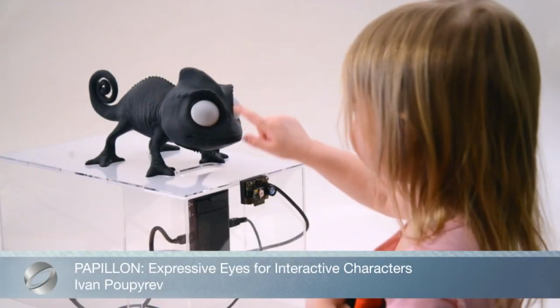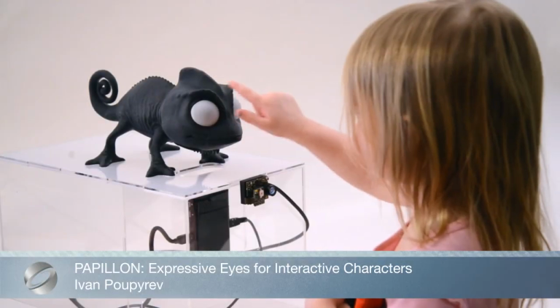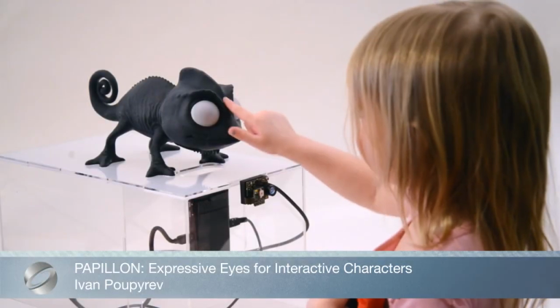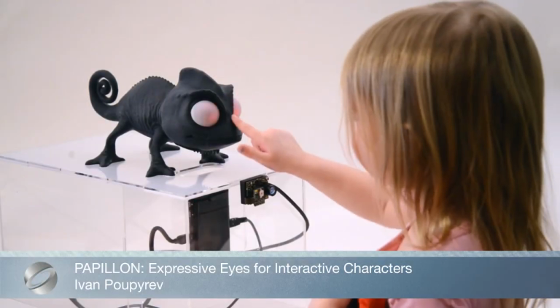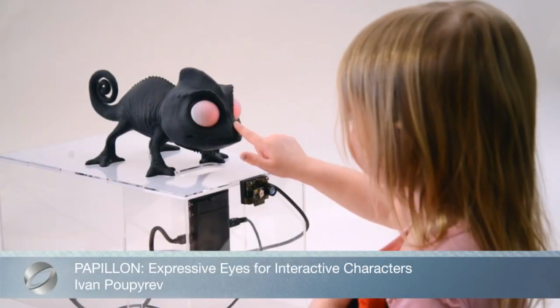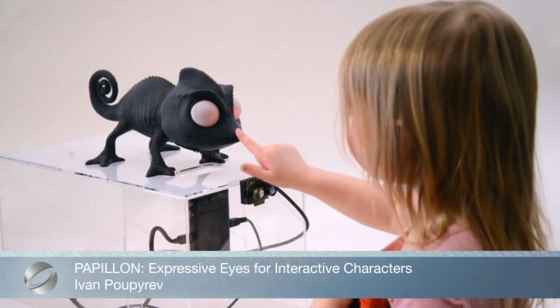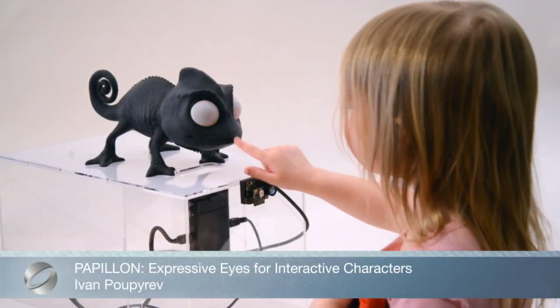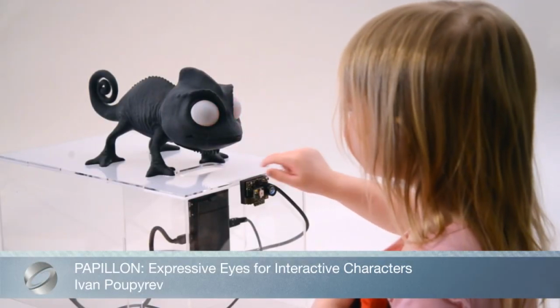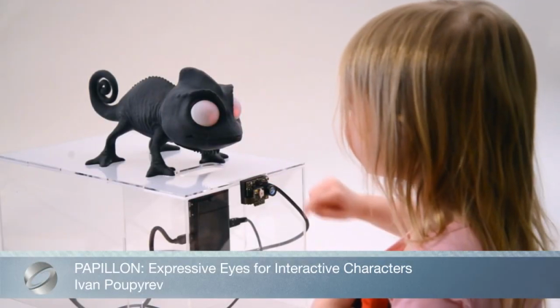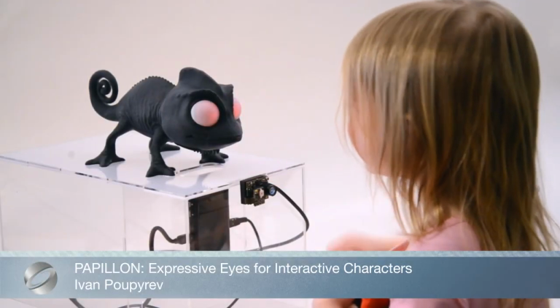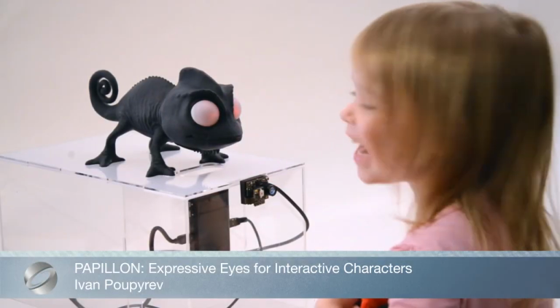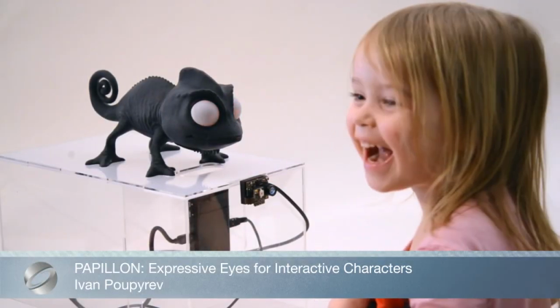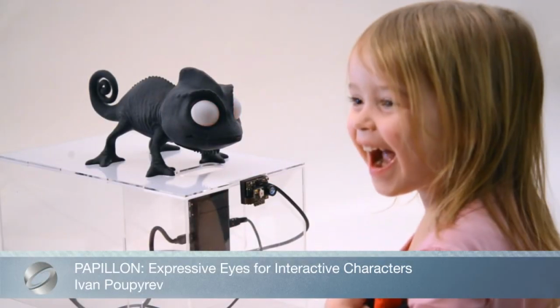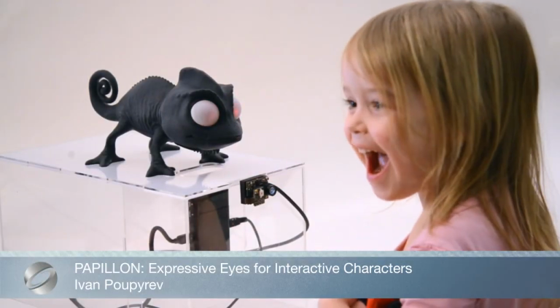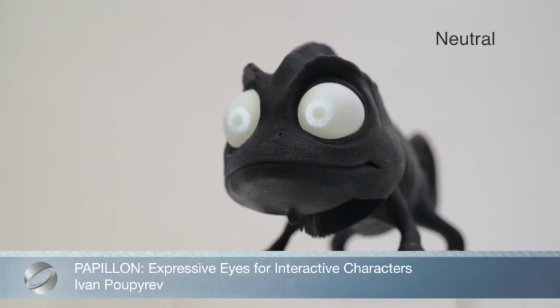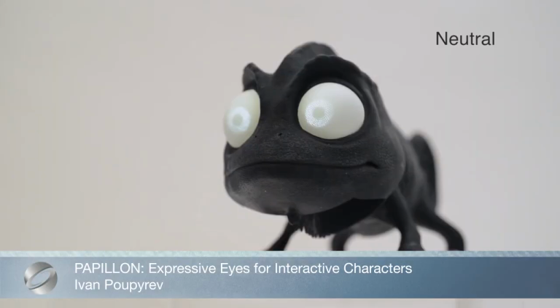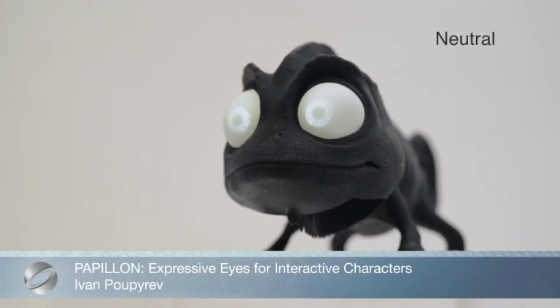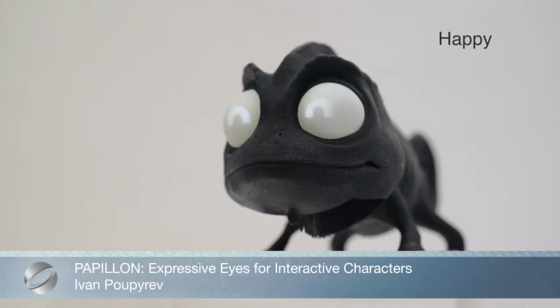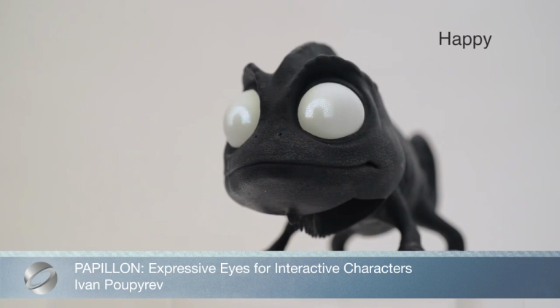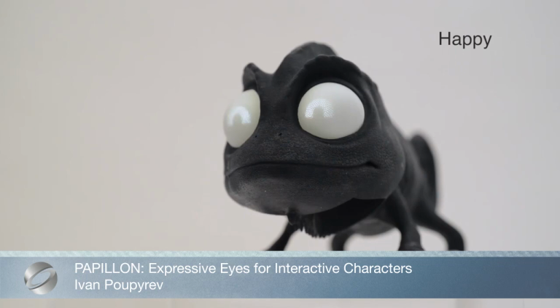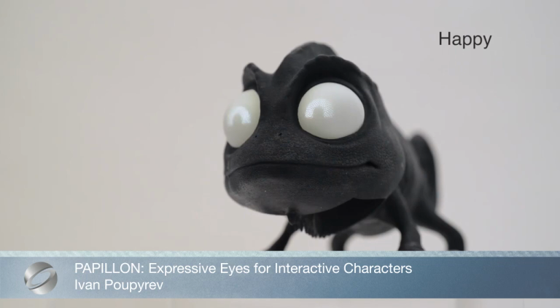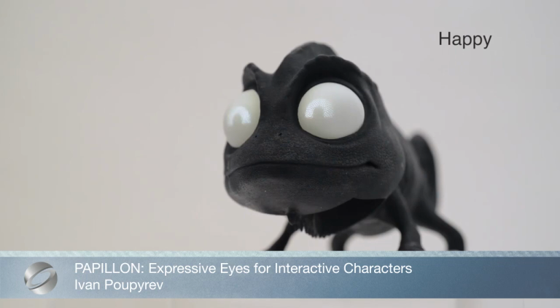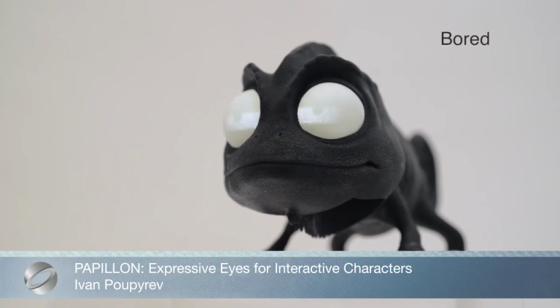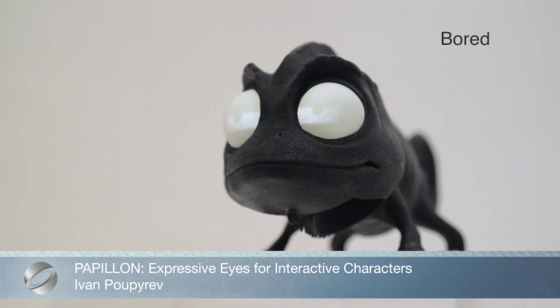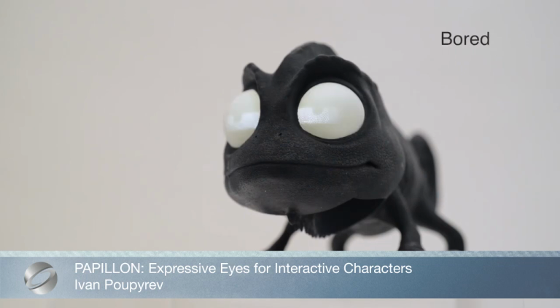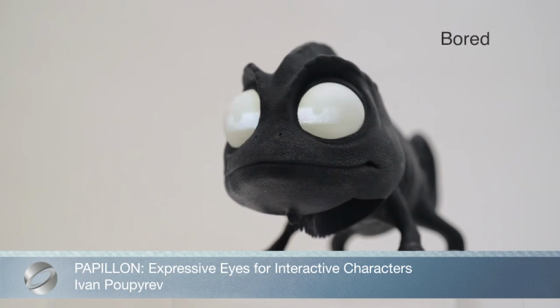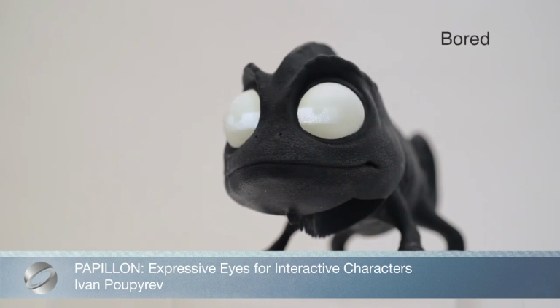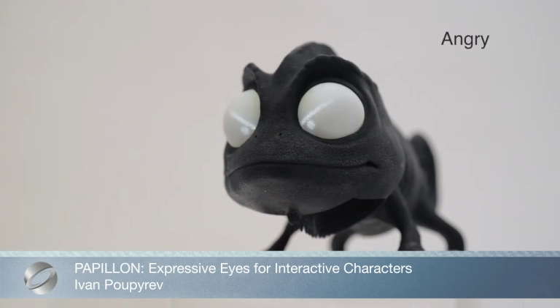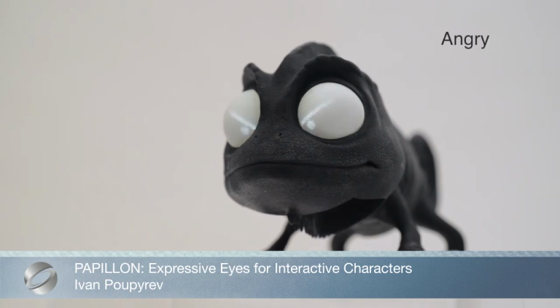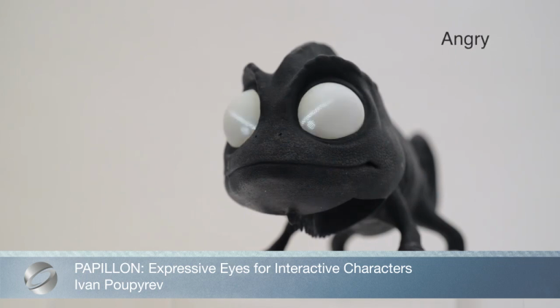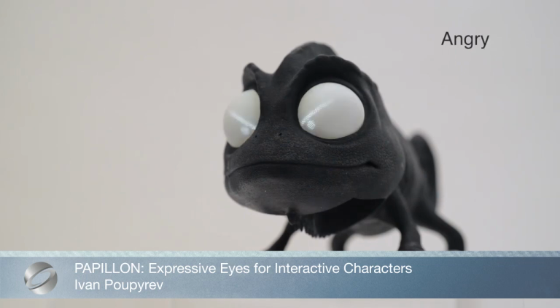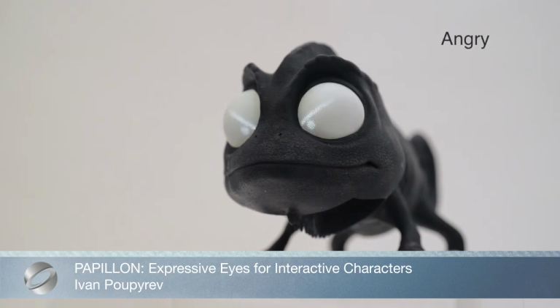PAPION is a new technology that allows for the design of expressive eyes for interactive characters based on printed optics technology.